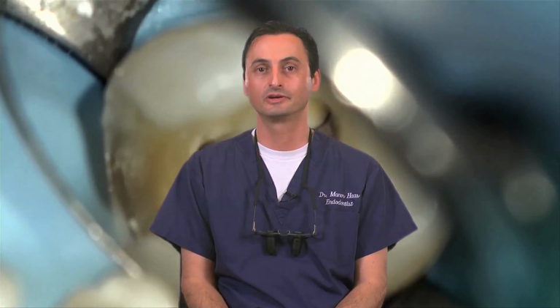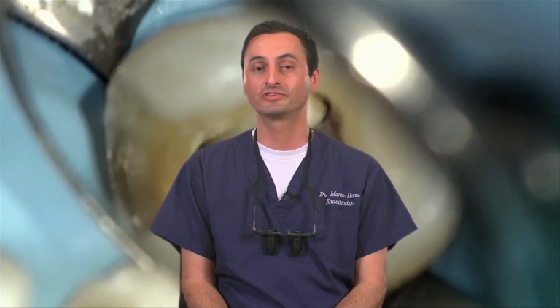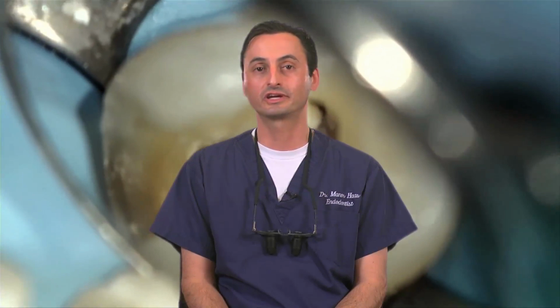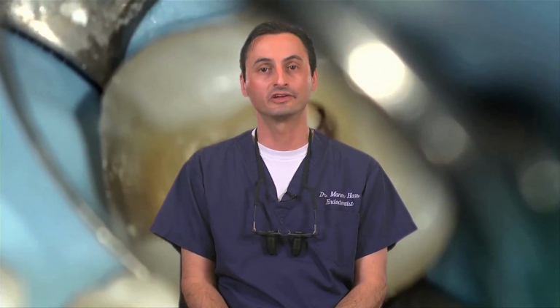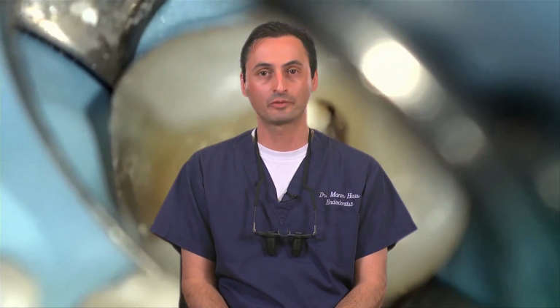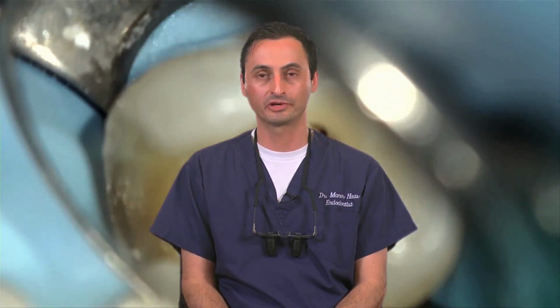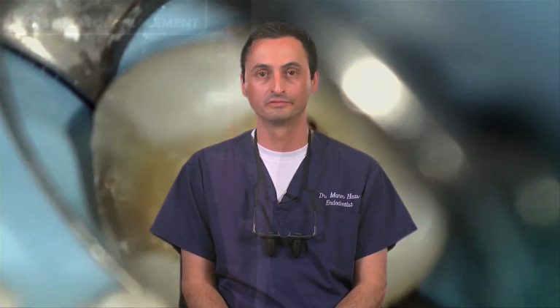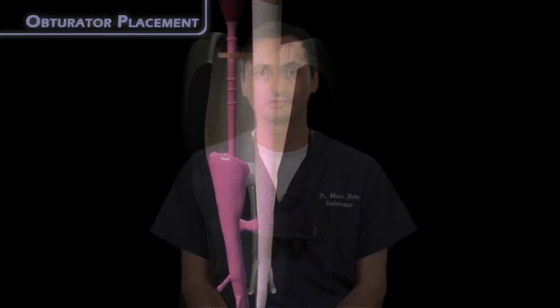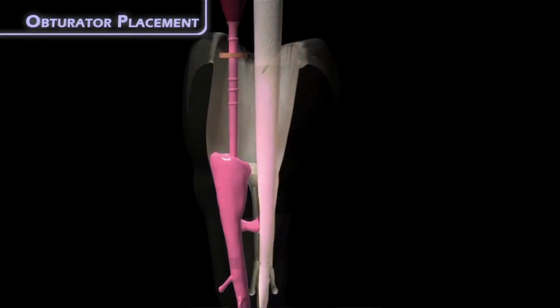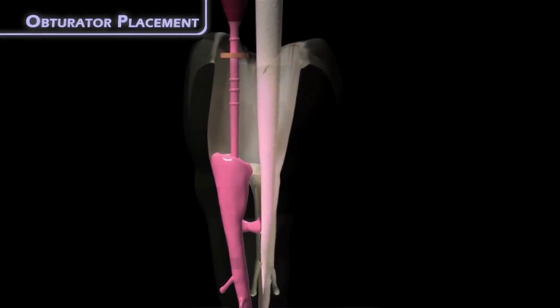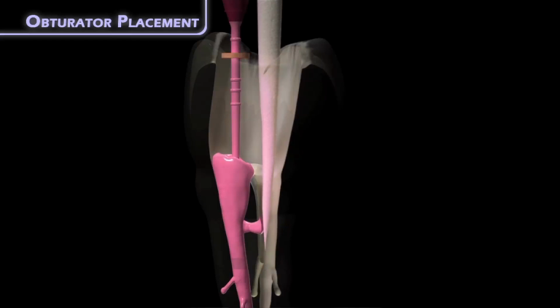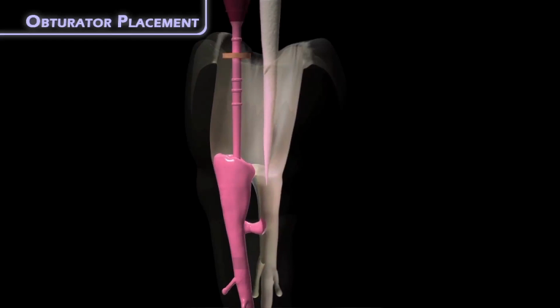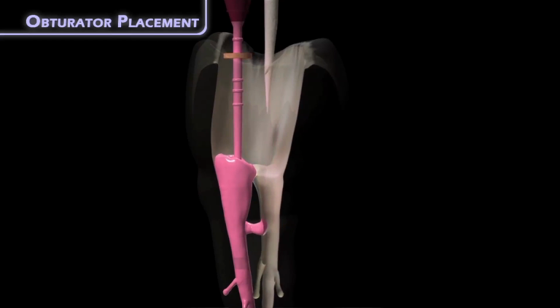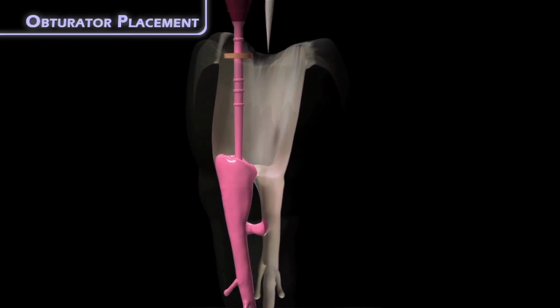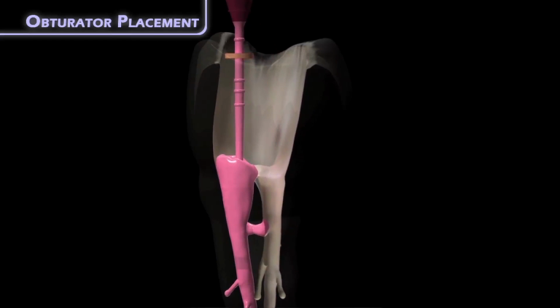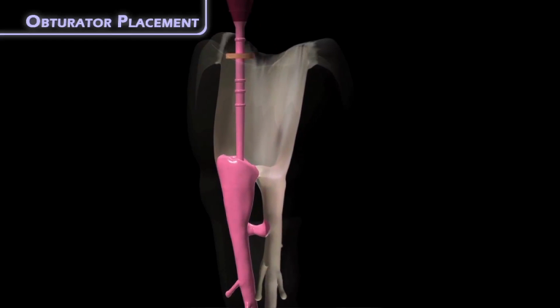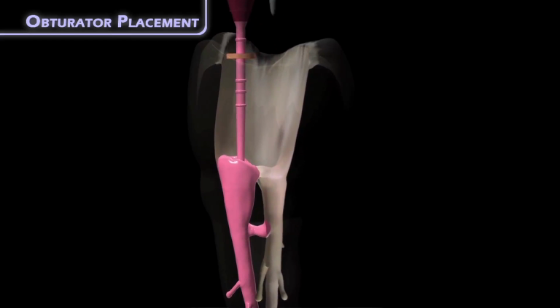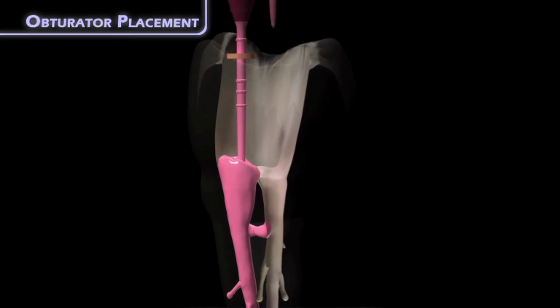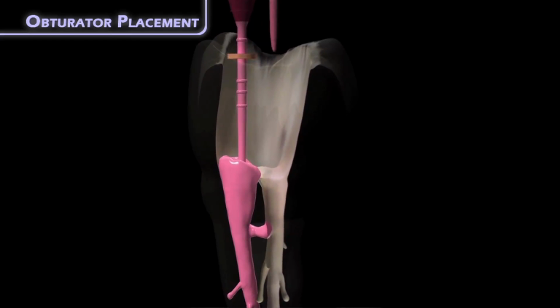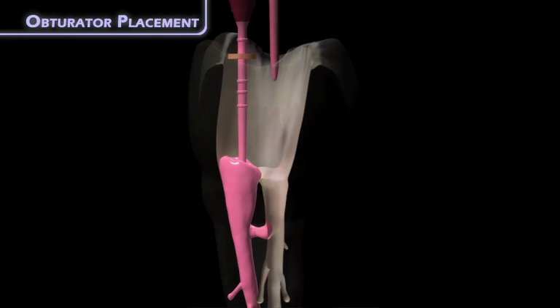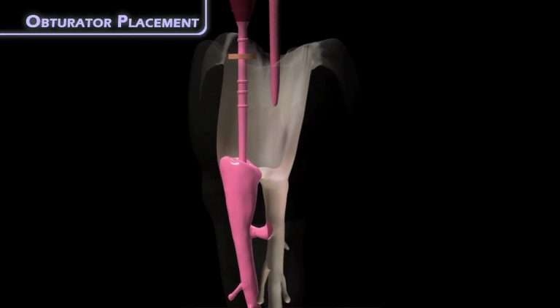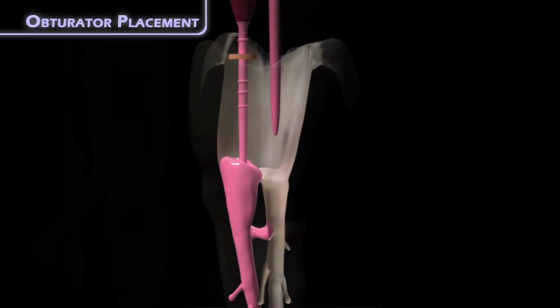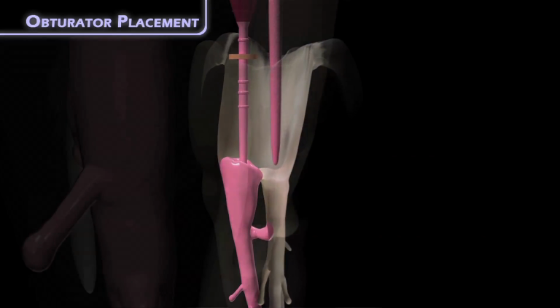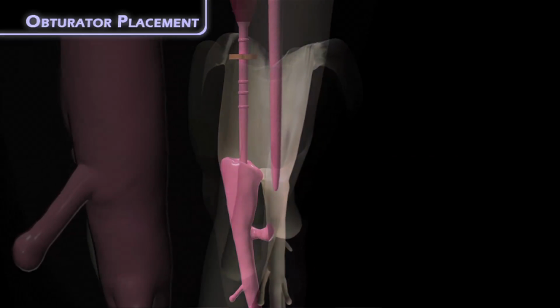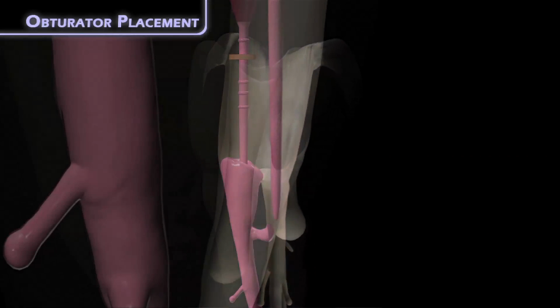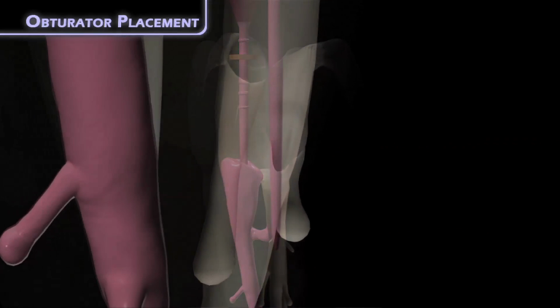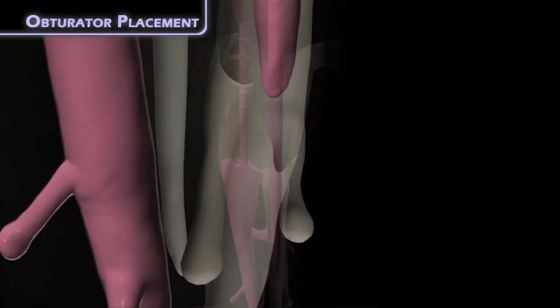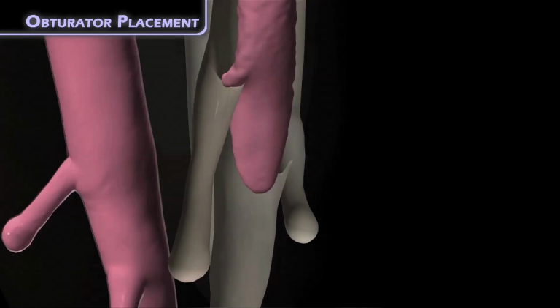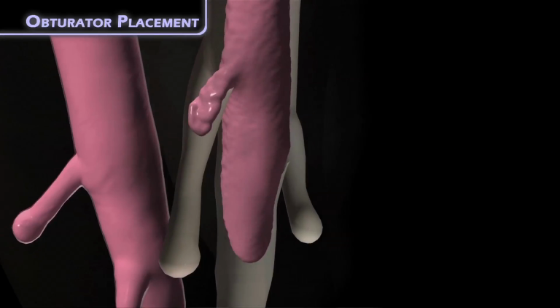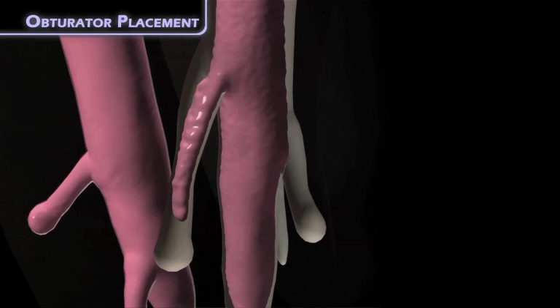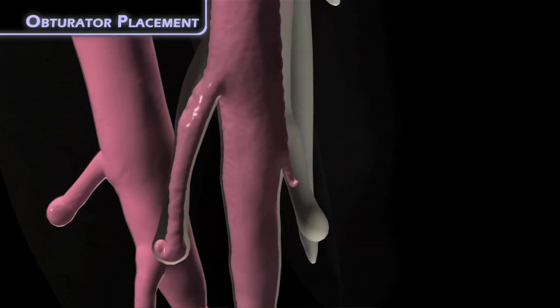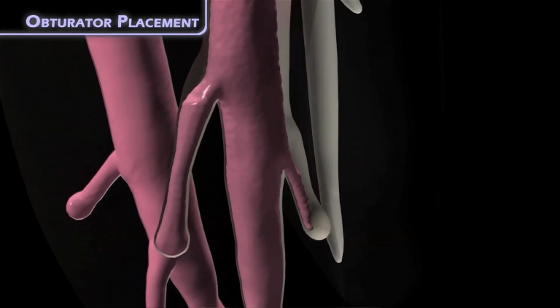Once the canal is obturated, simply remove the adjacent paper point and you're left with a clean and clear path to obturate the next canal.